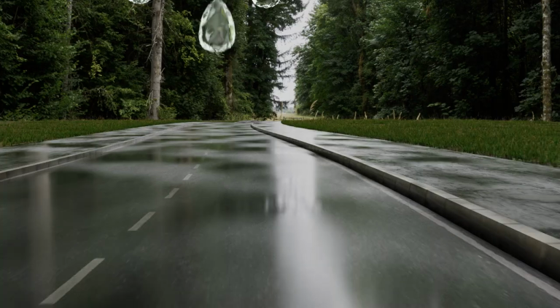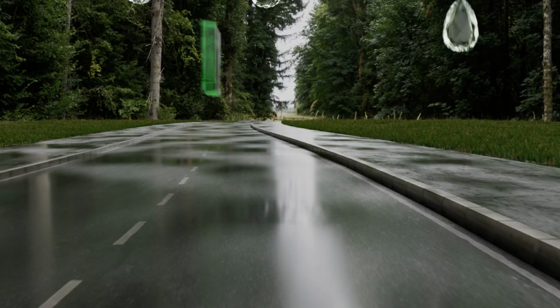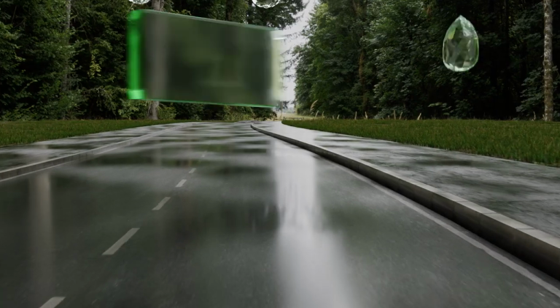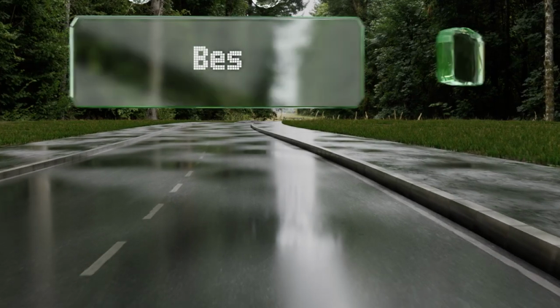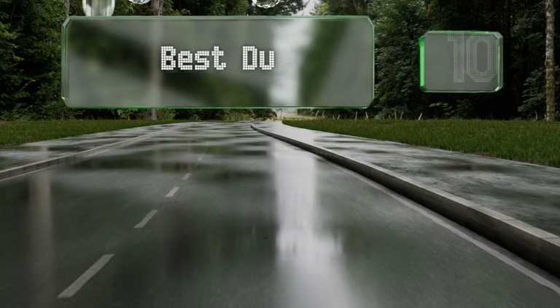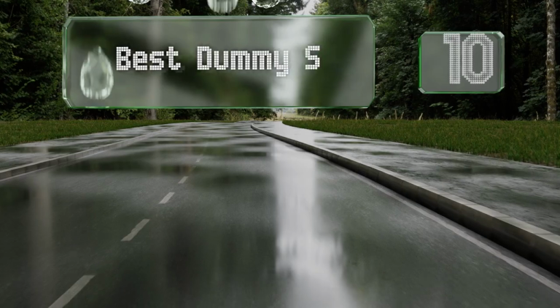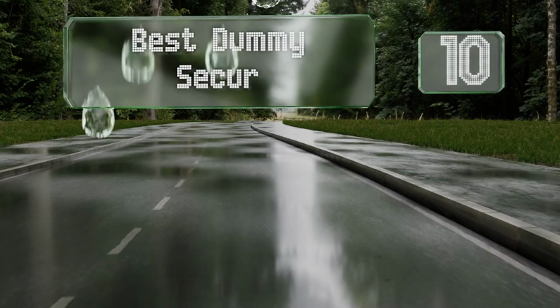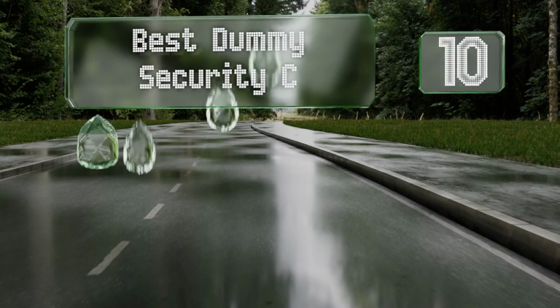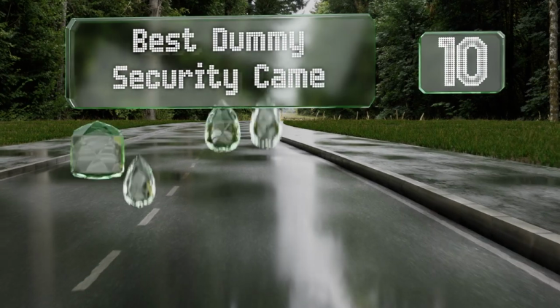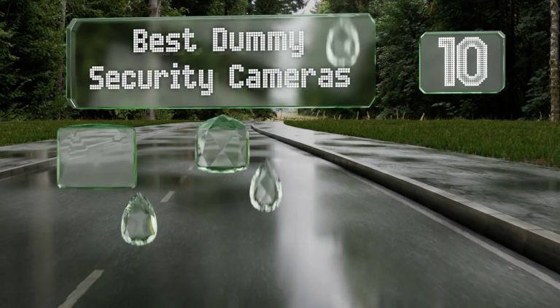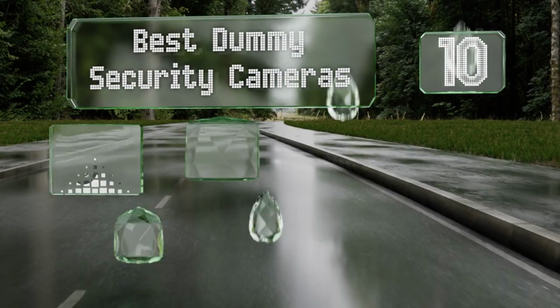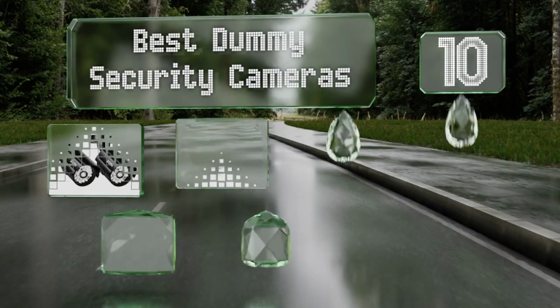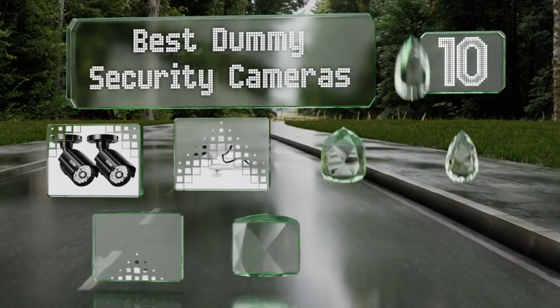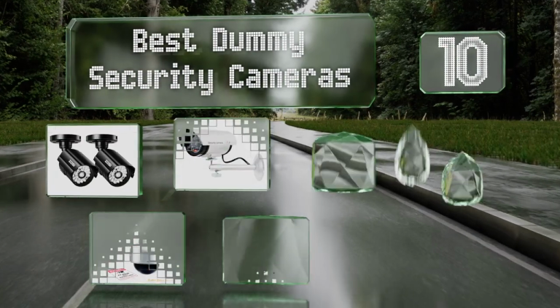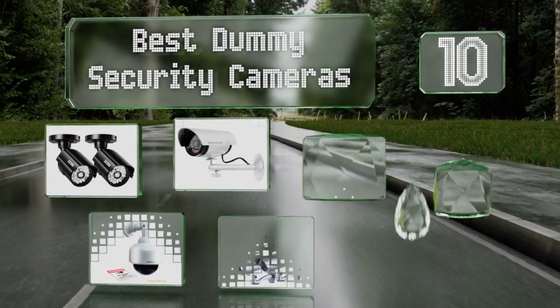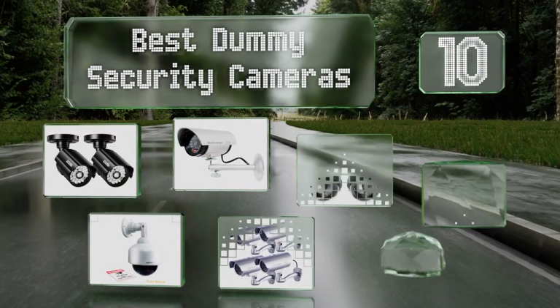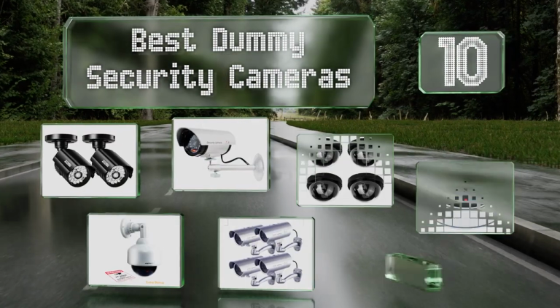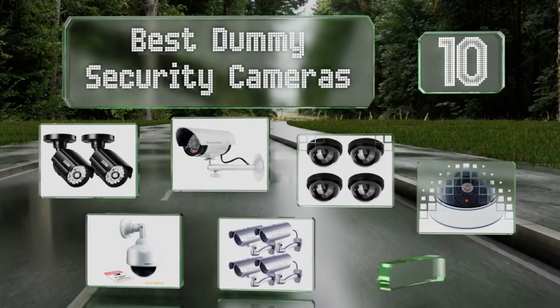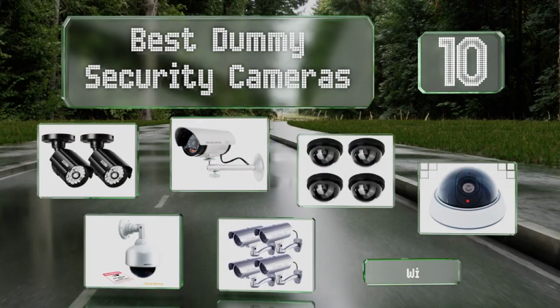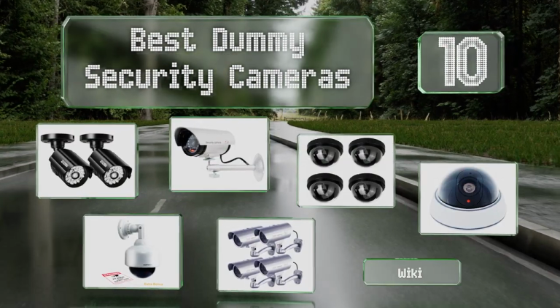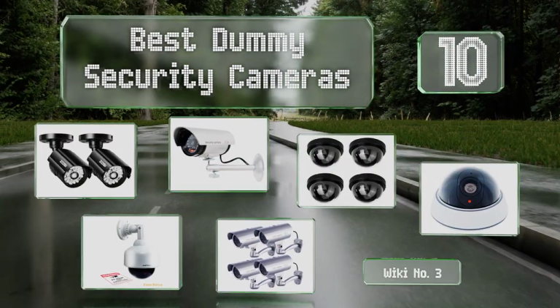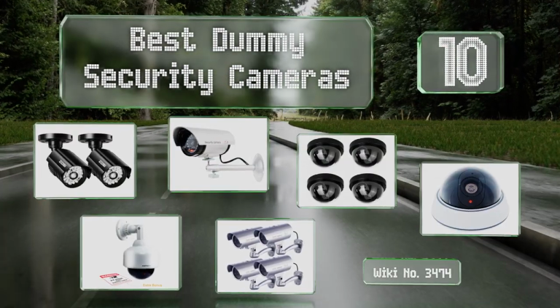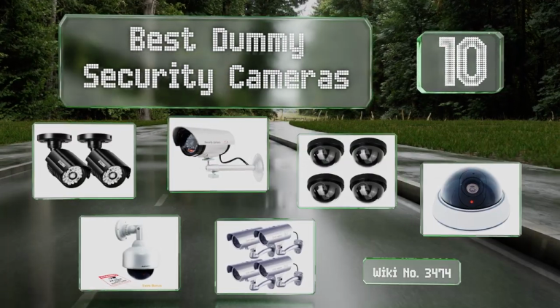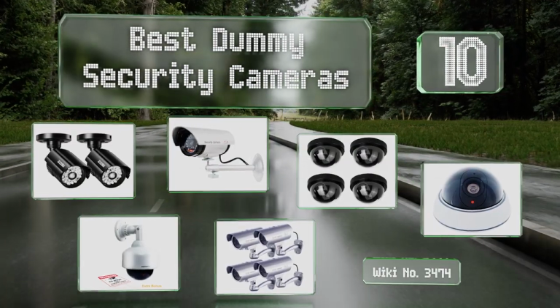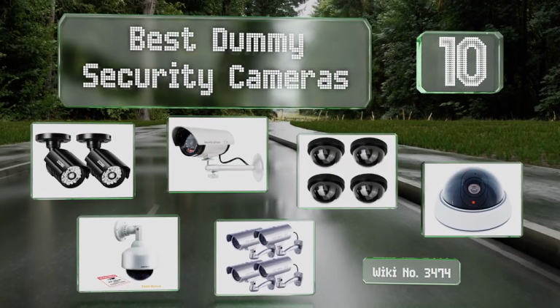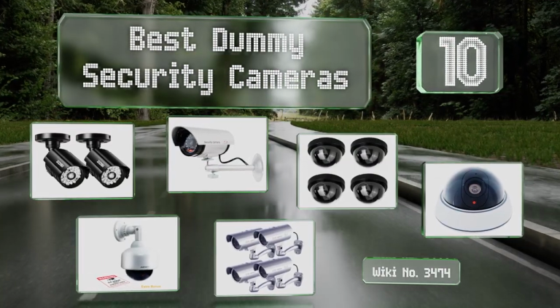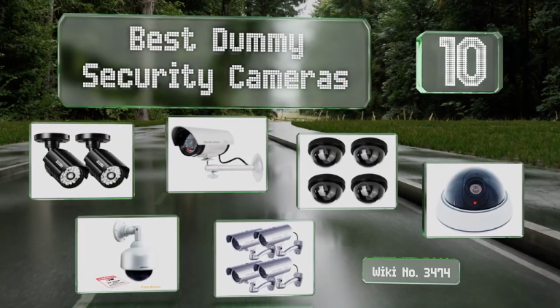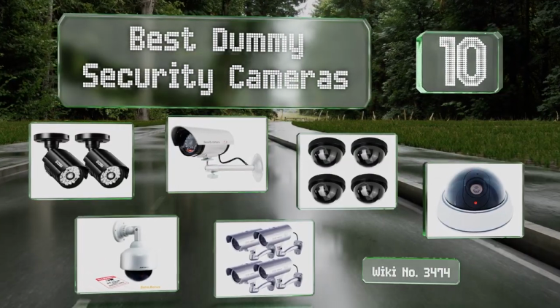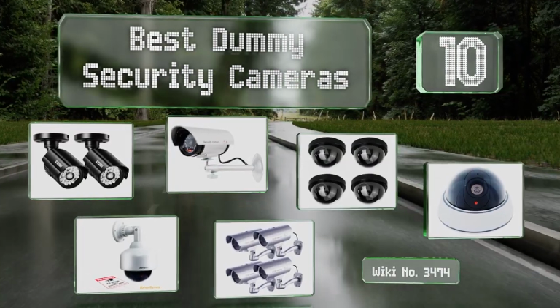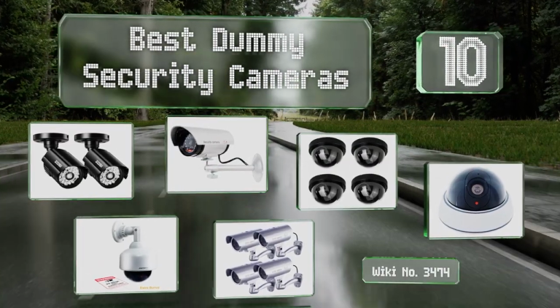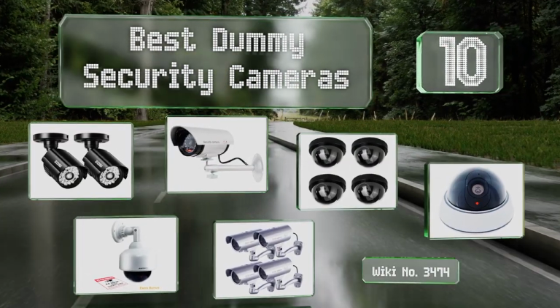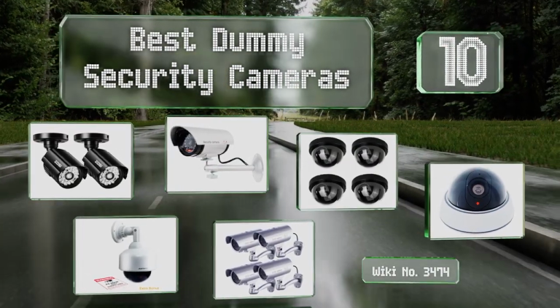EasyVid presents the 10 best dummy security cameras. Let's get started with the list.